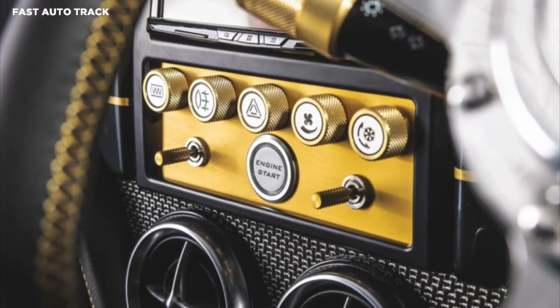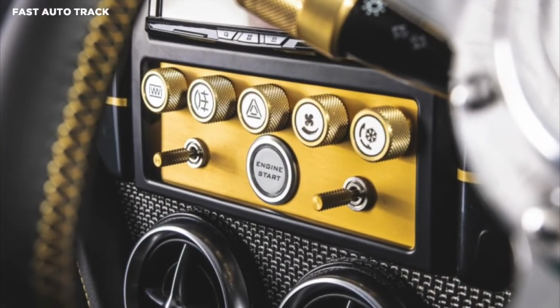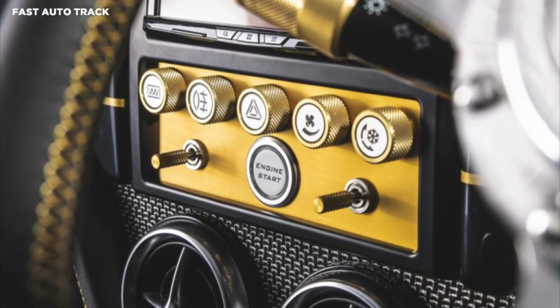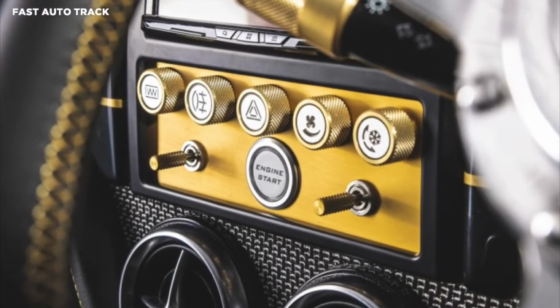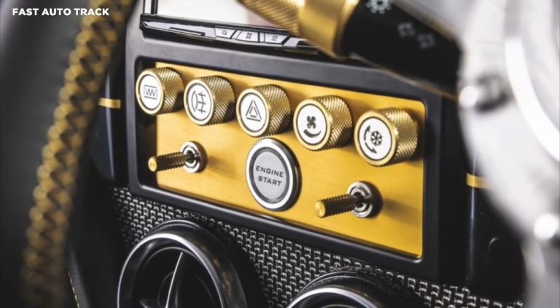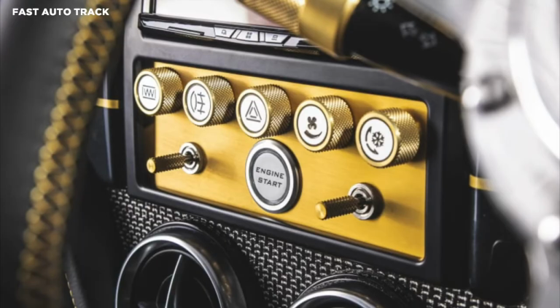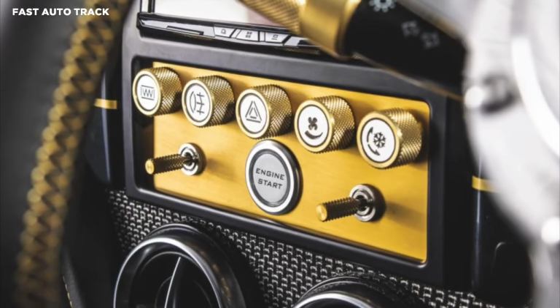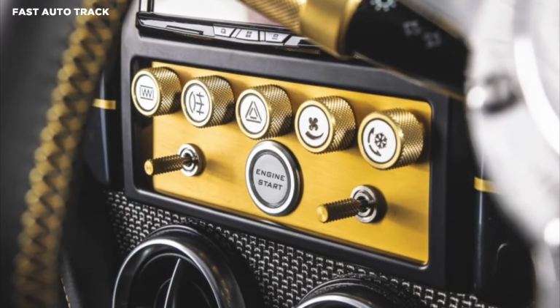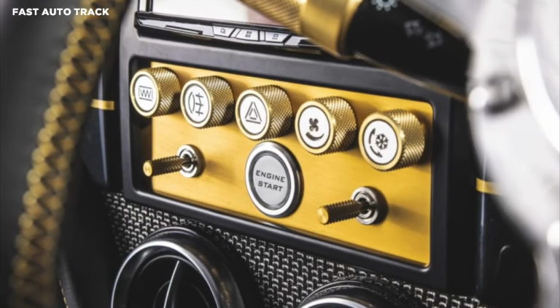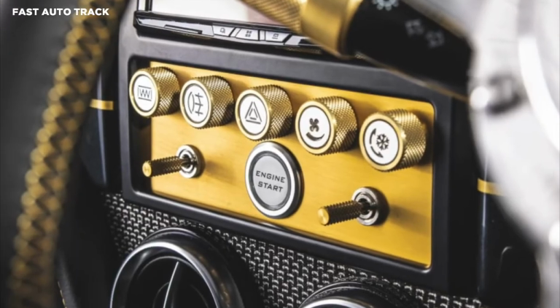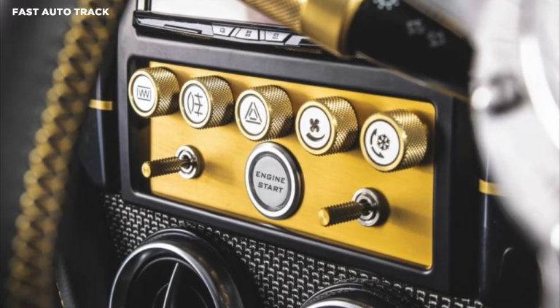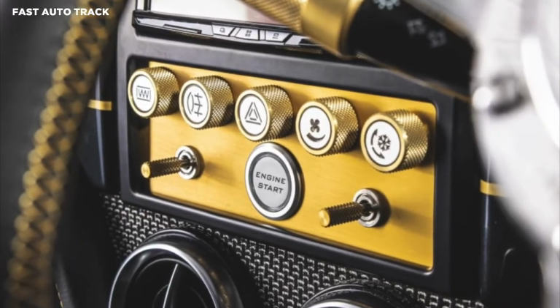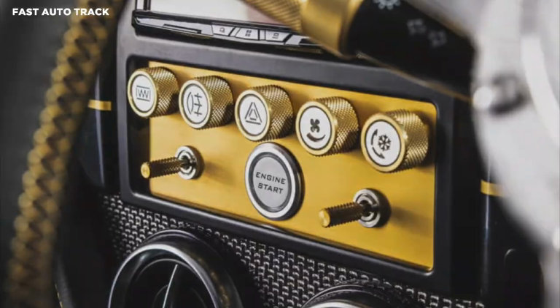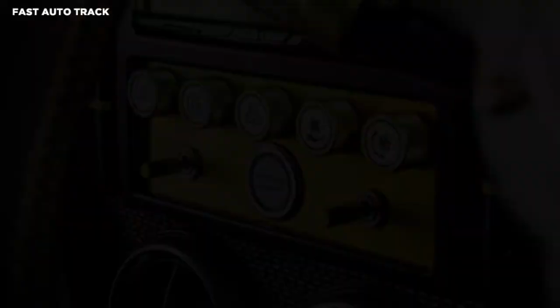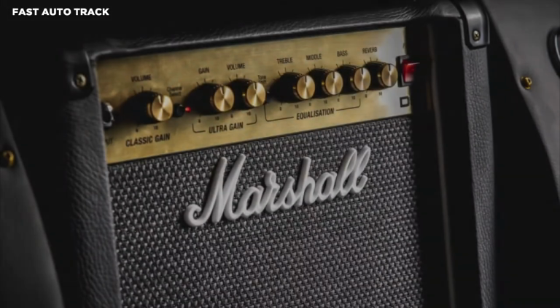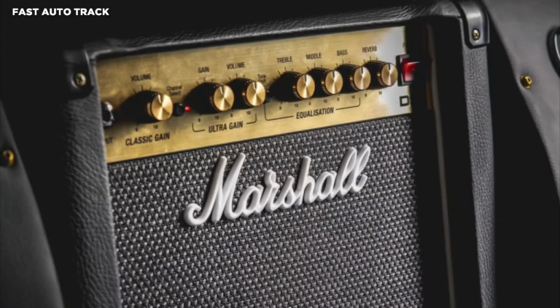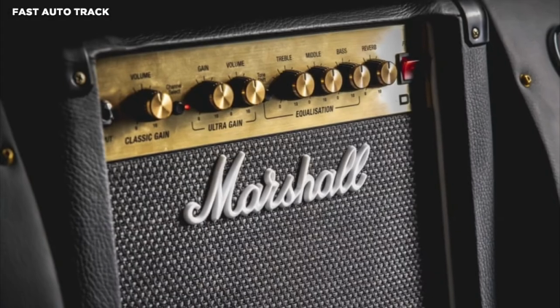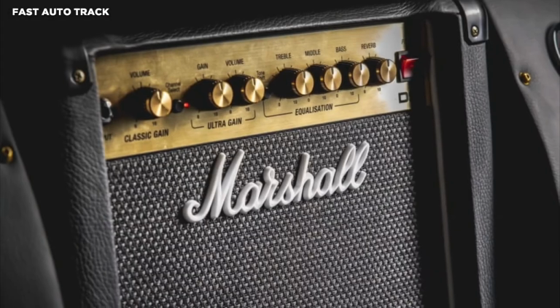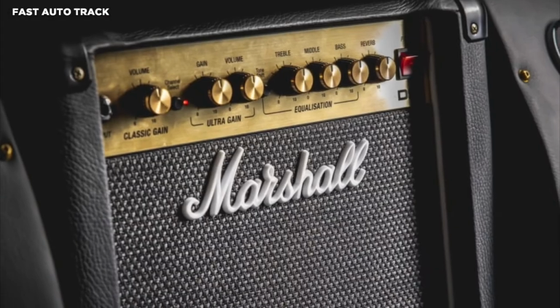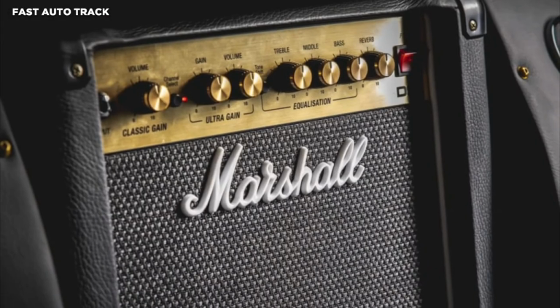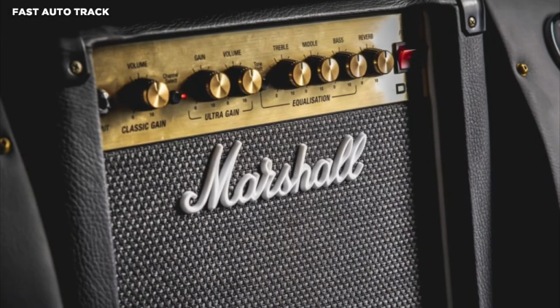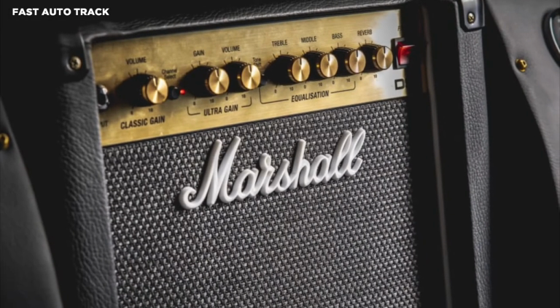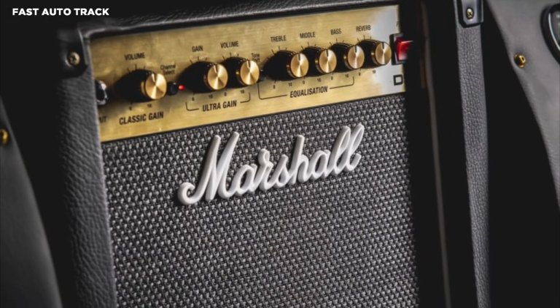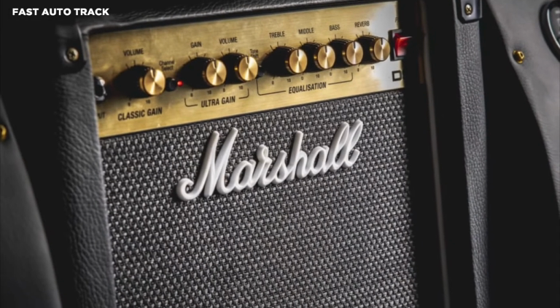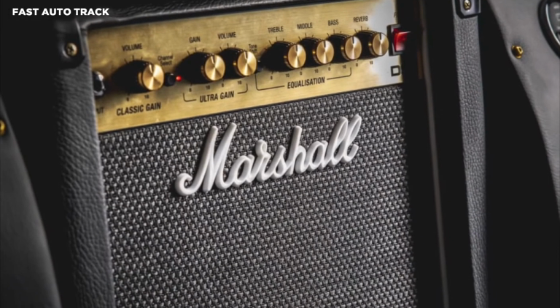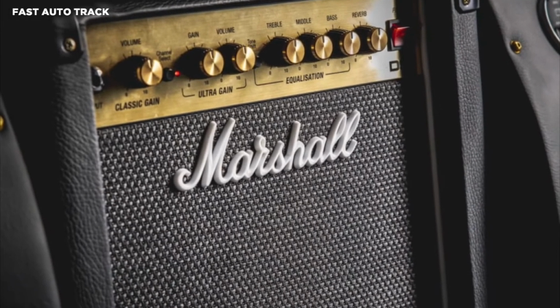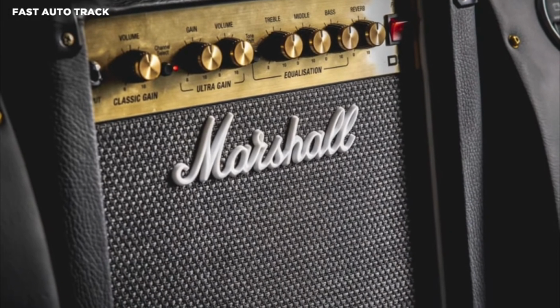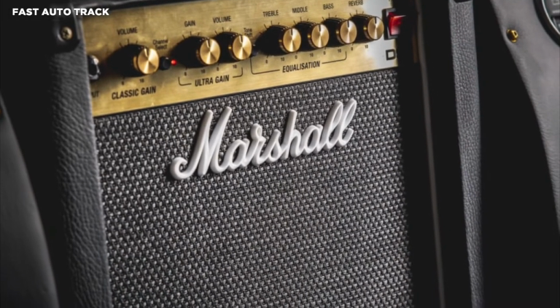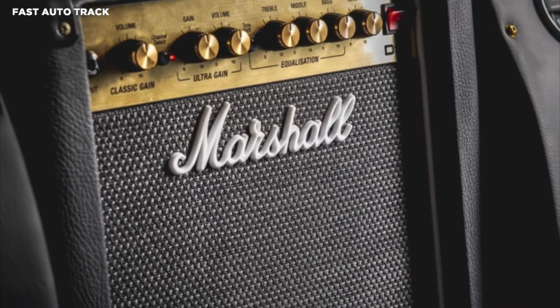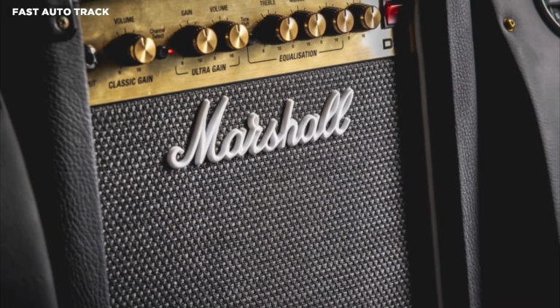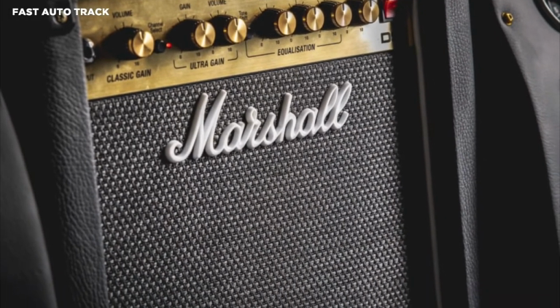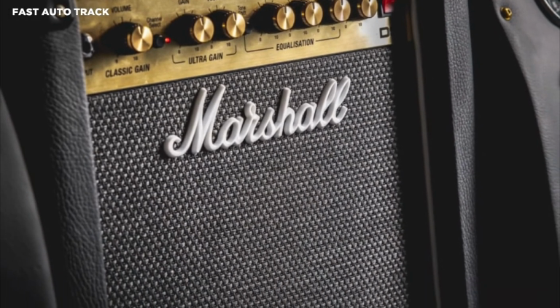A bespoke audio setup will arrive as part of the upgrades, with a new system conceived by Marshall engineers.